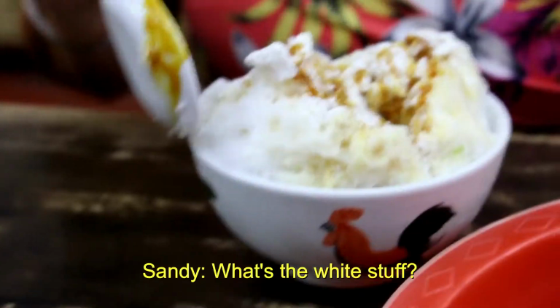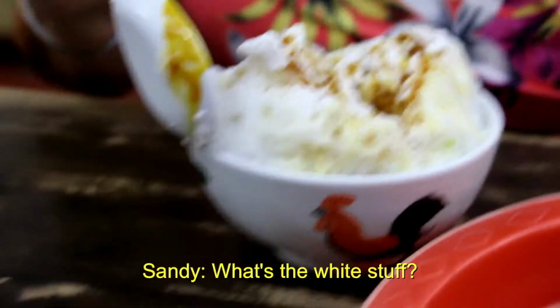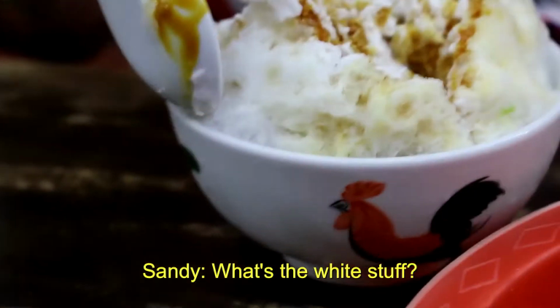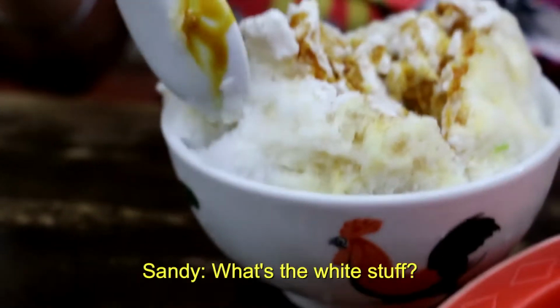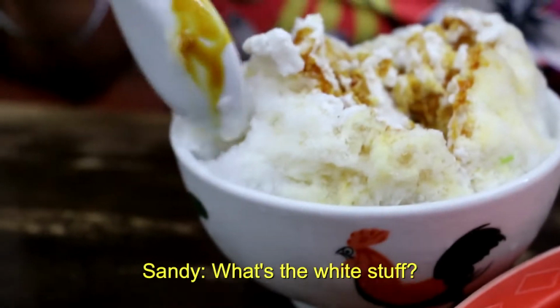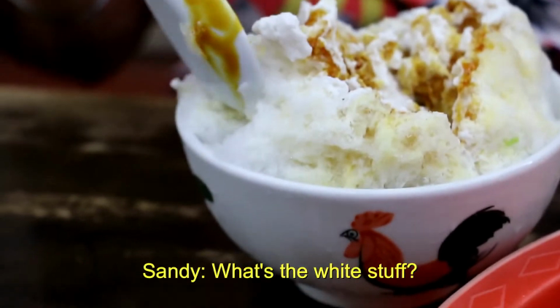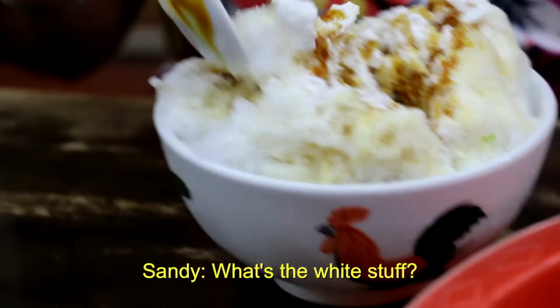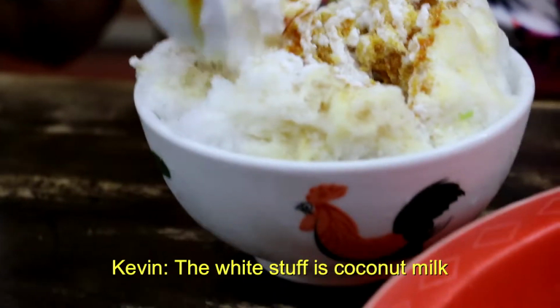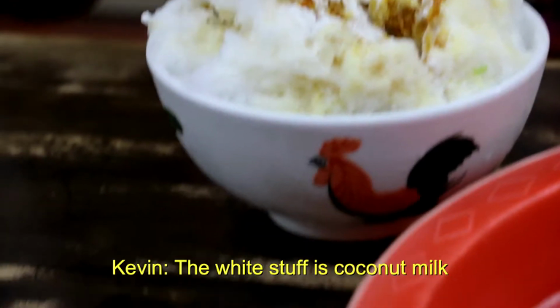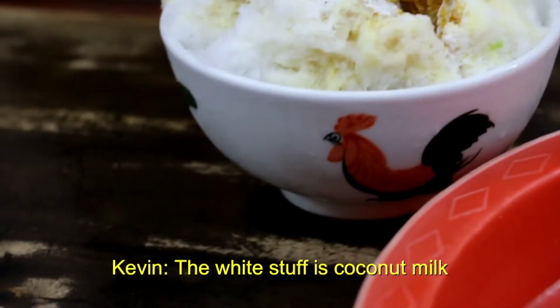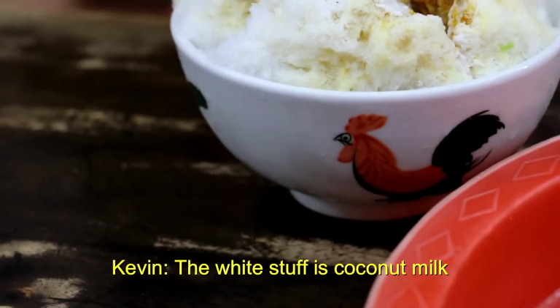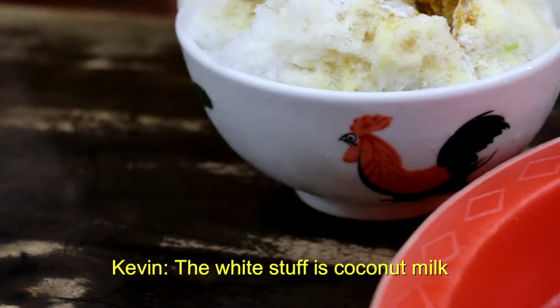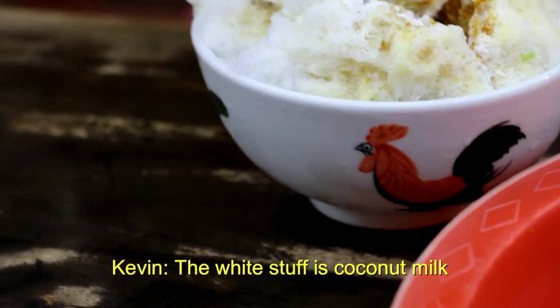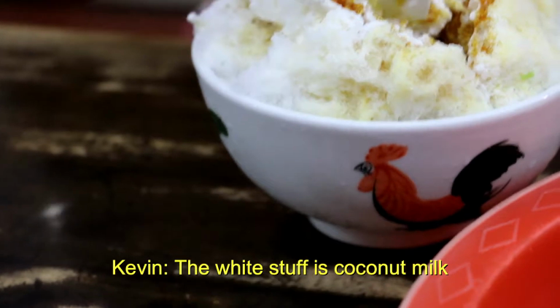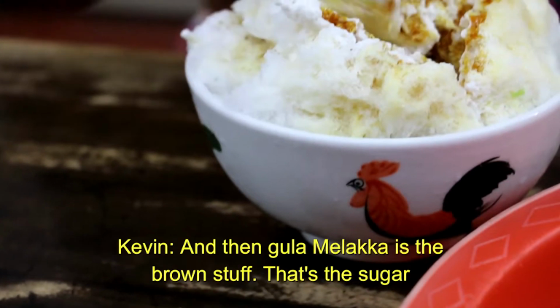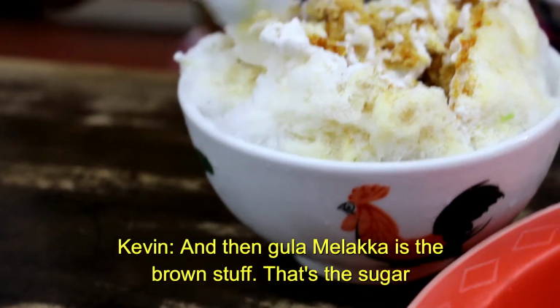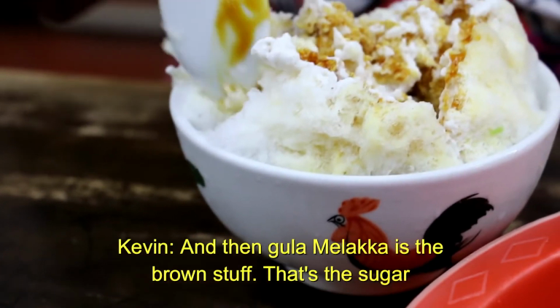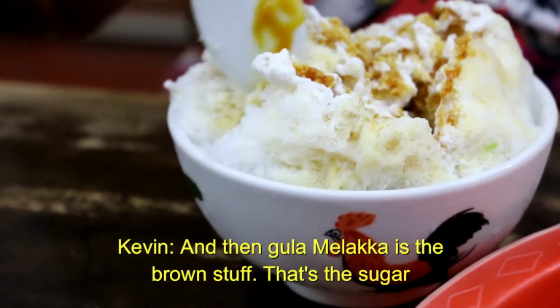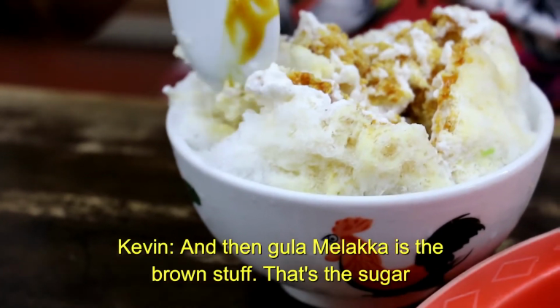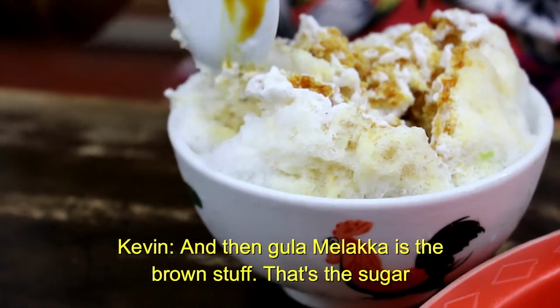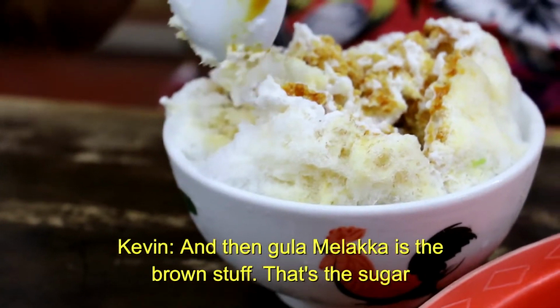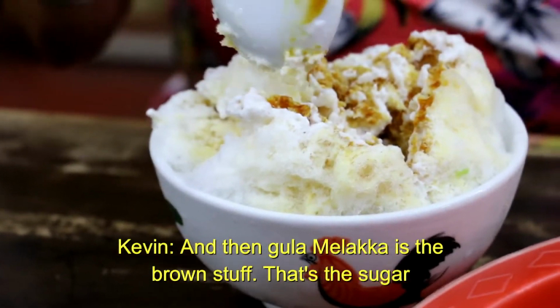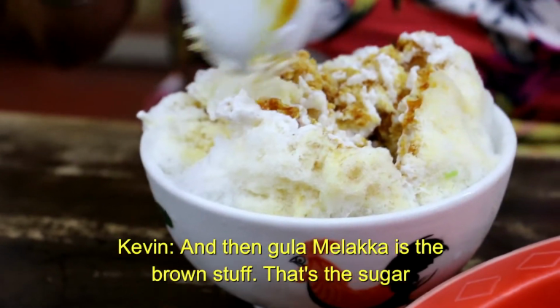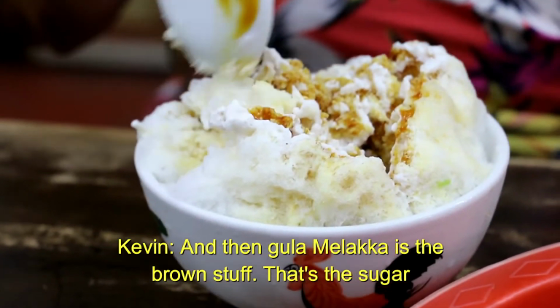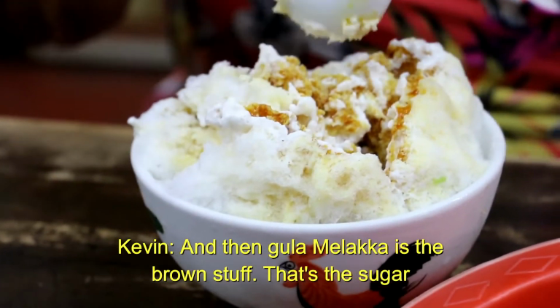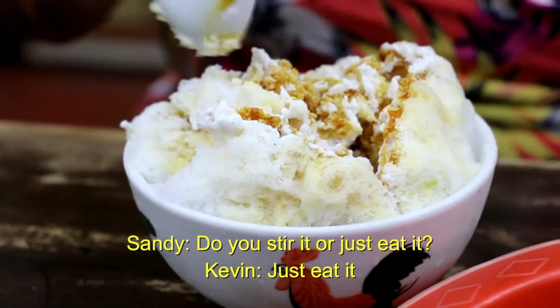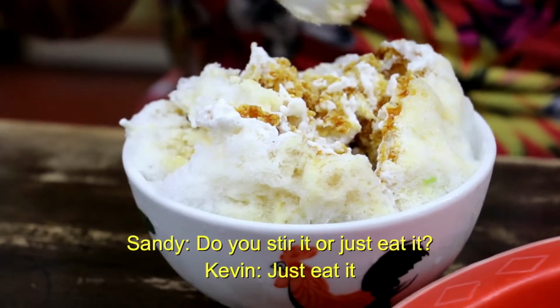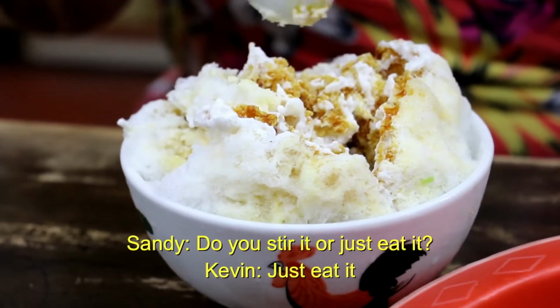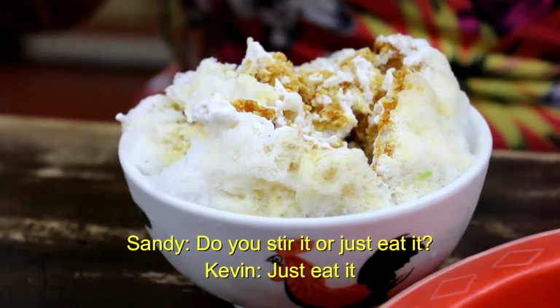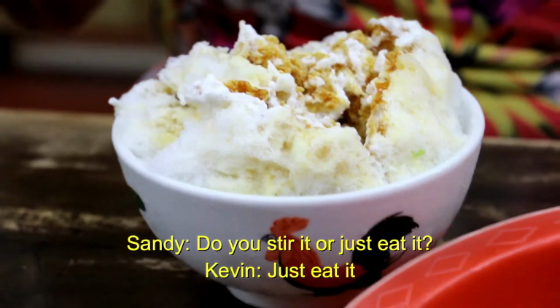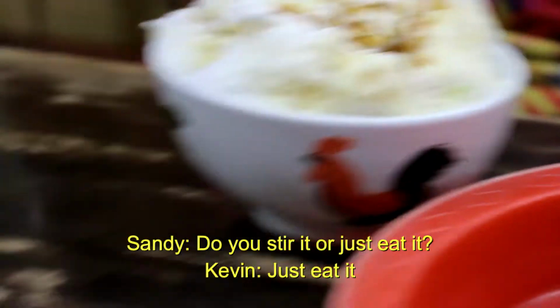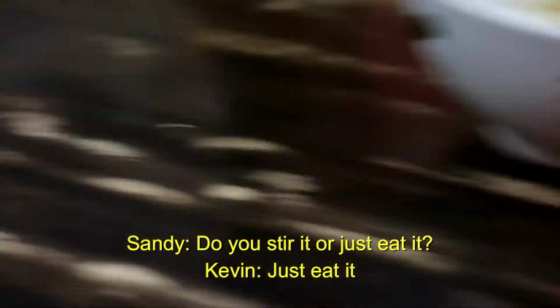What's the white stuff? The white stuff is coconut milk on it, and then Gula Melaka is the brown stuff — that's the sugar. Do you stir it or just eat it? Just eat it.